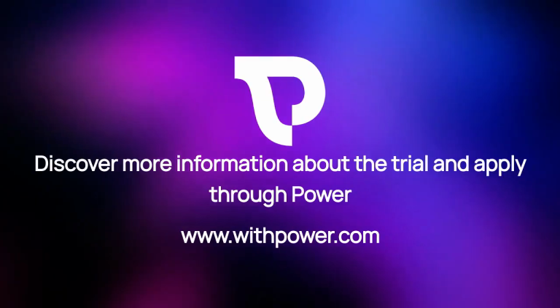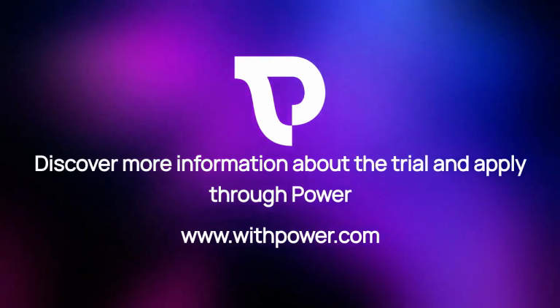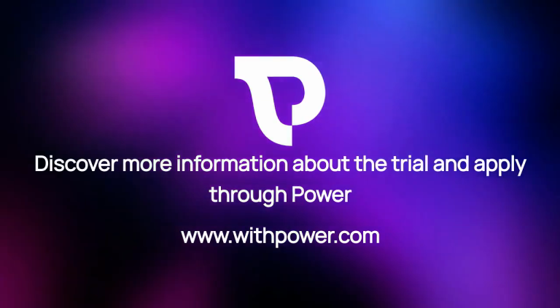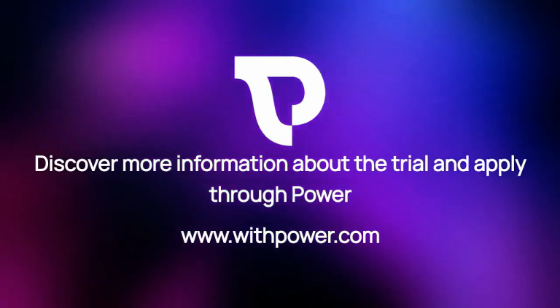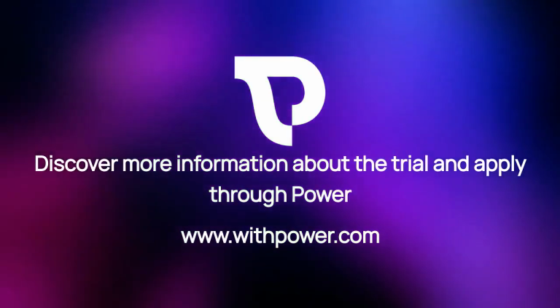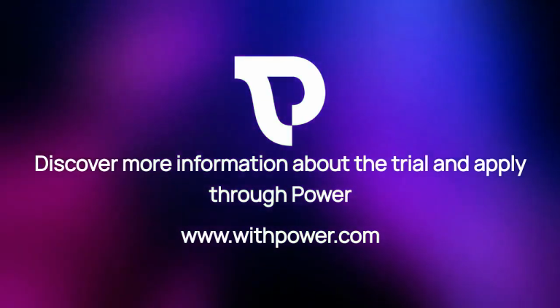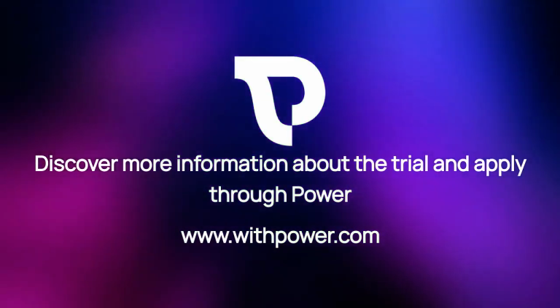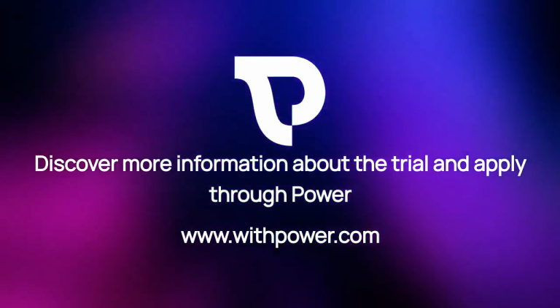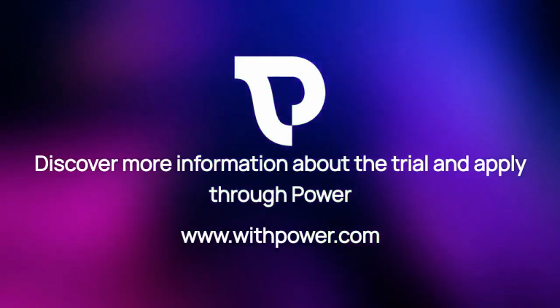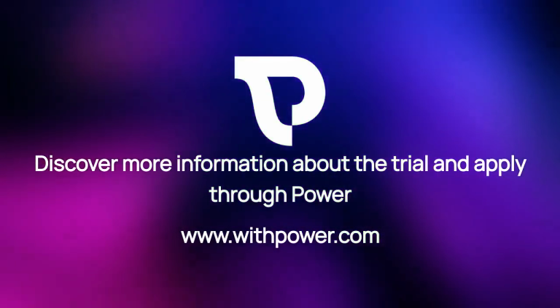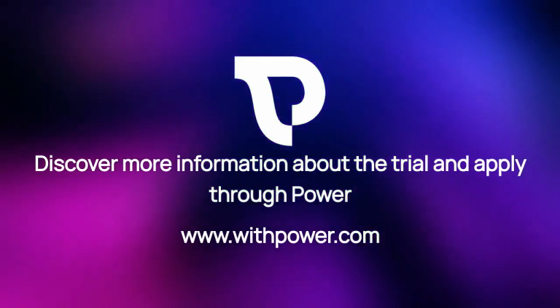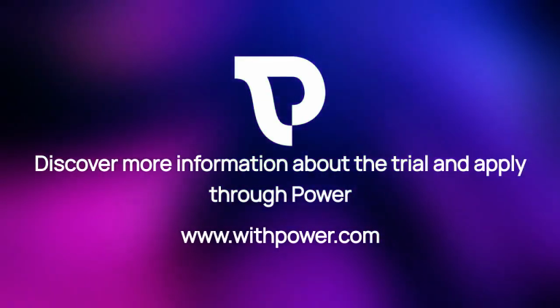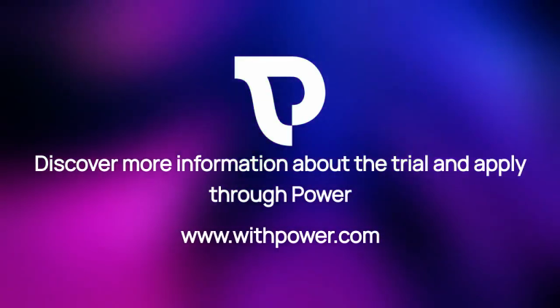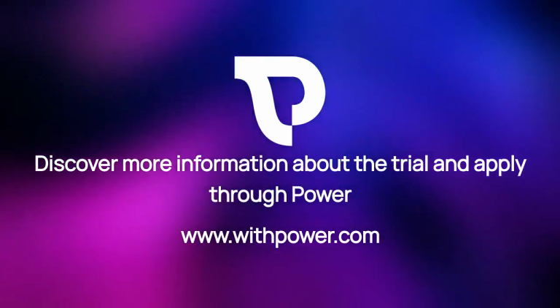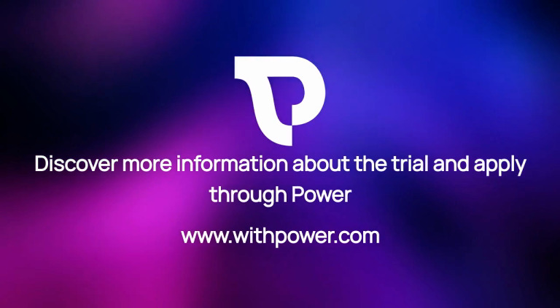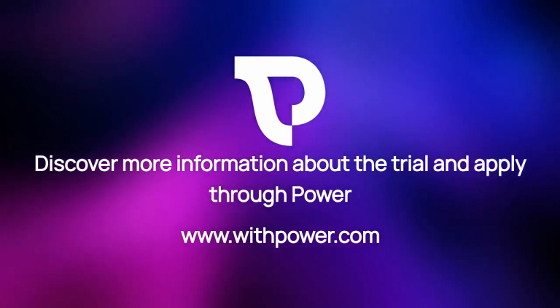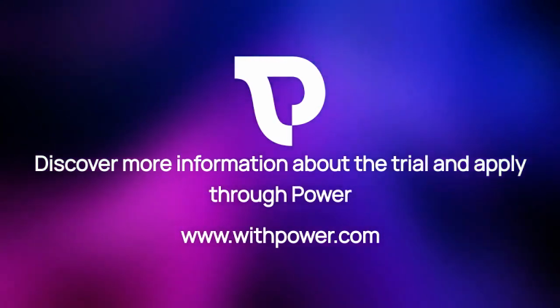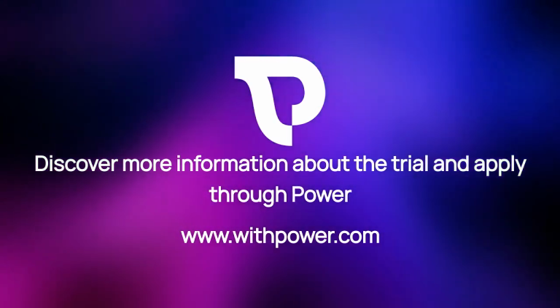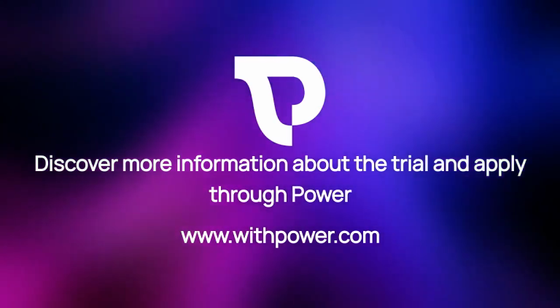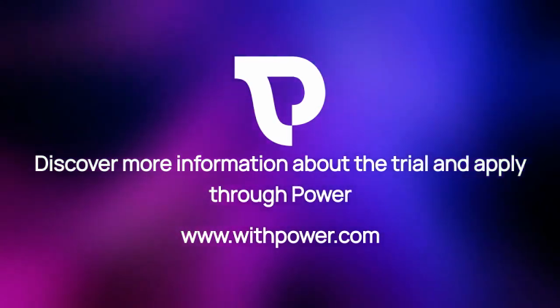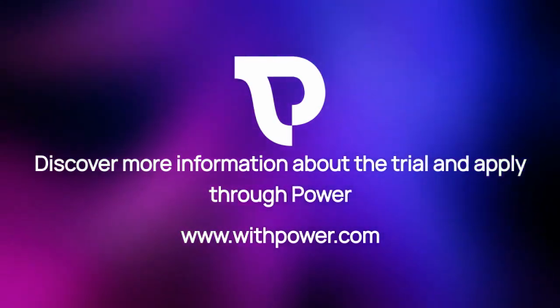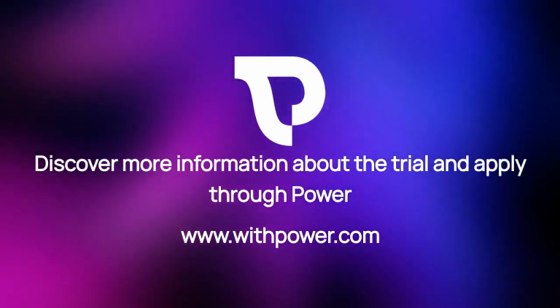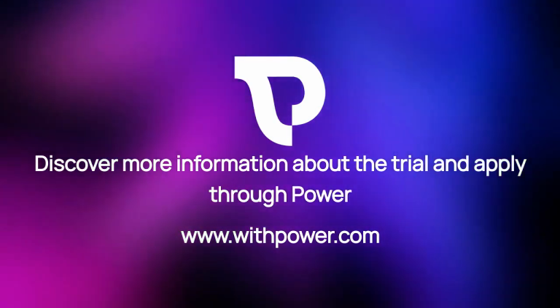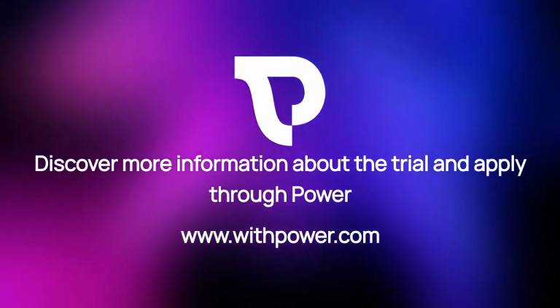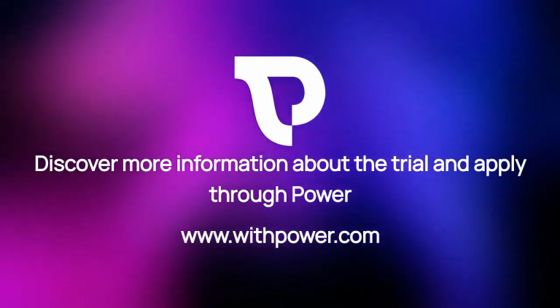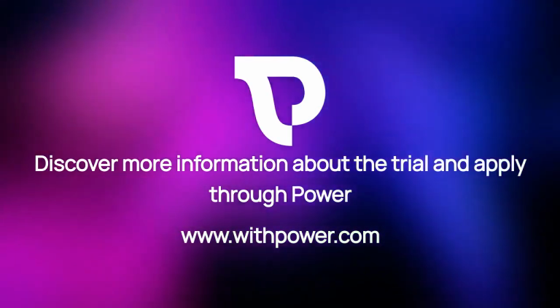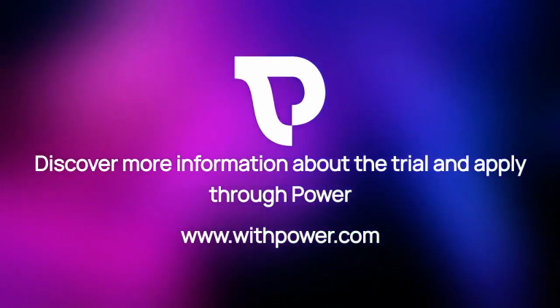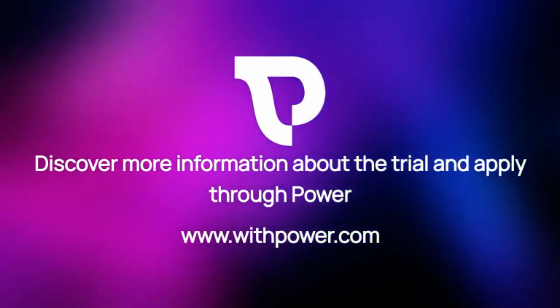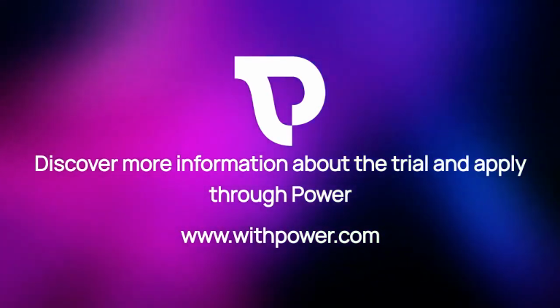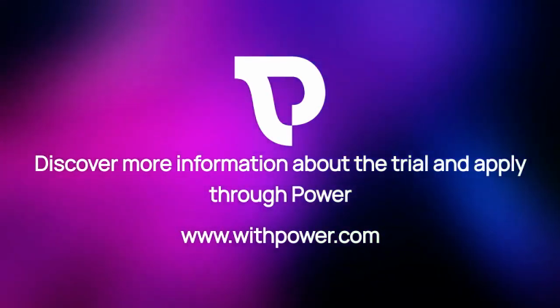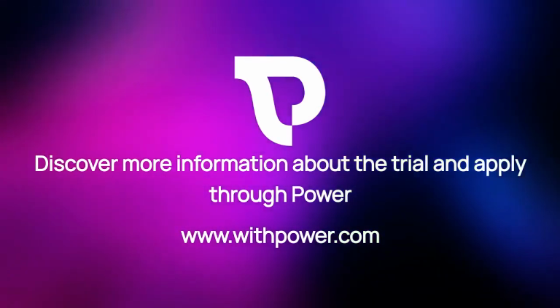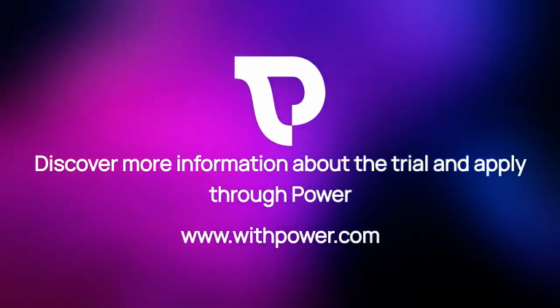Discover more information about the trial and apply through our website at www.withpower.com.